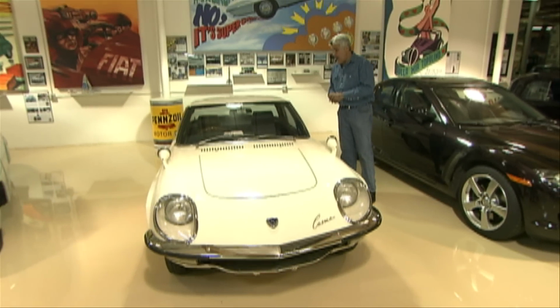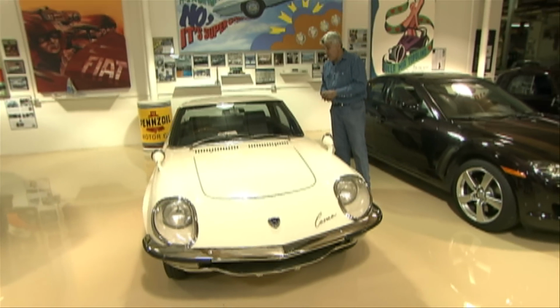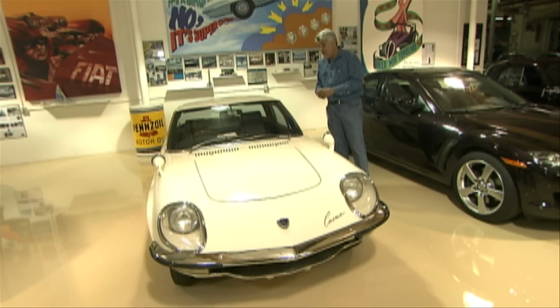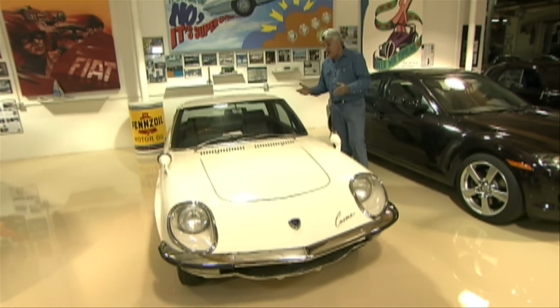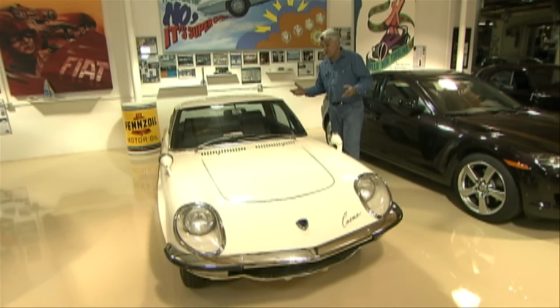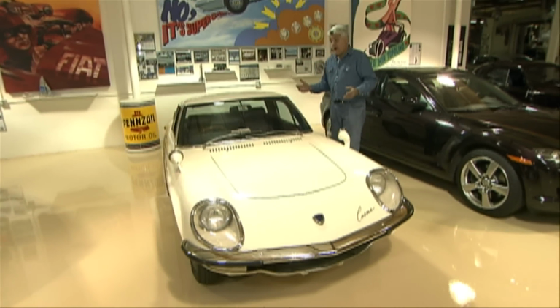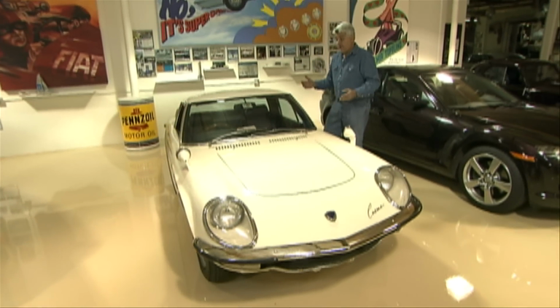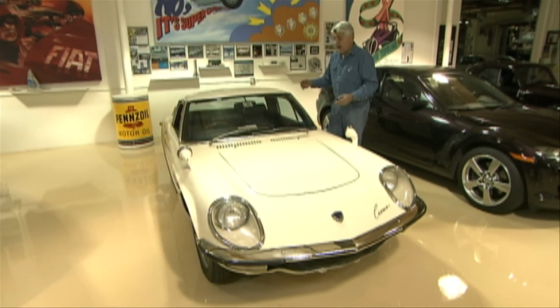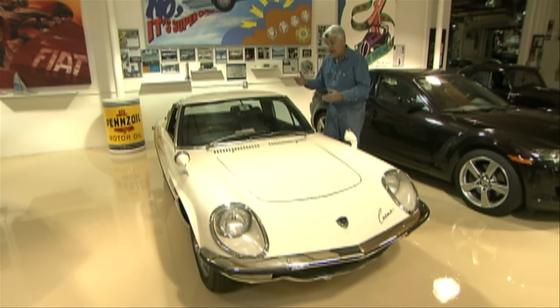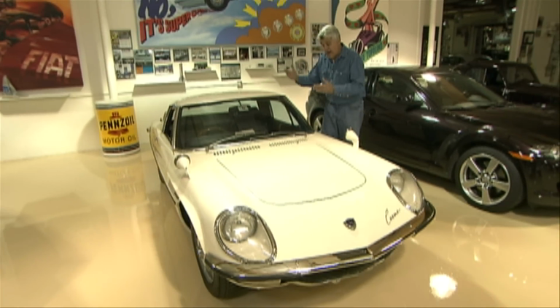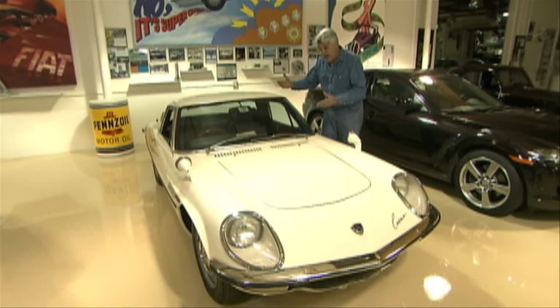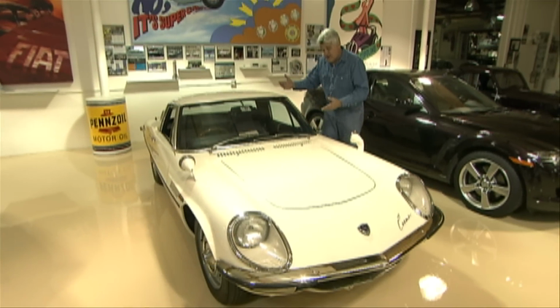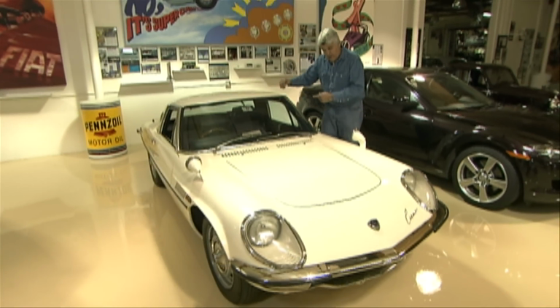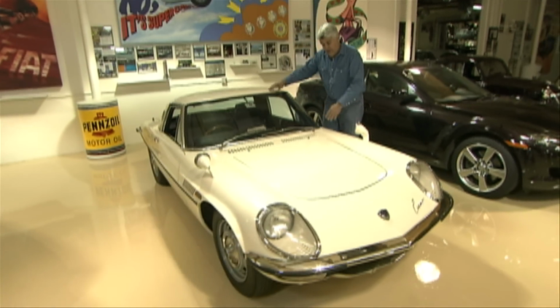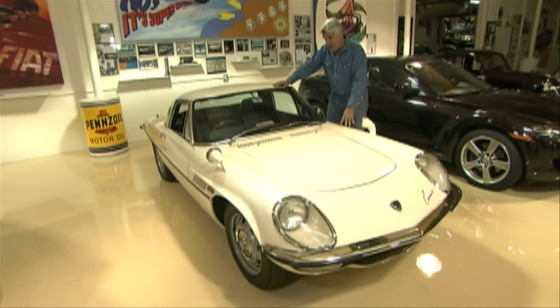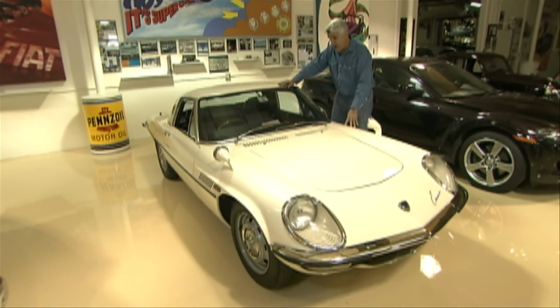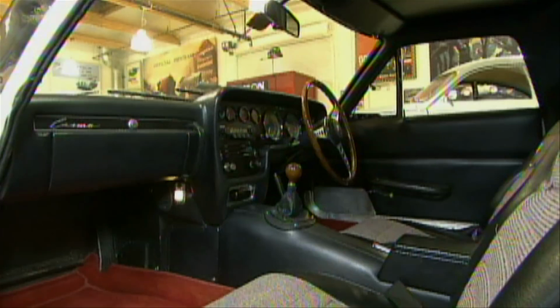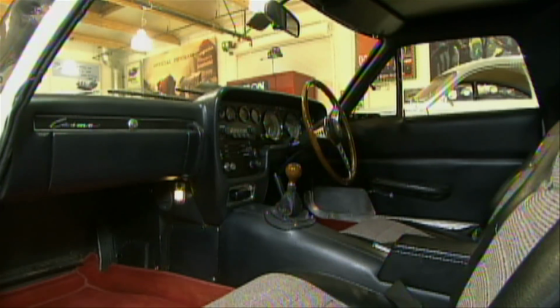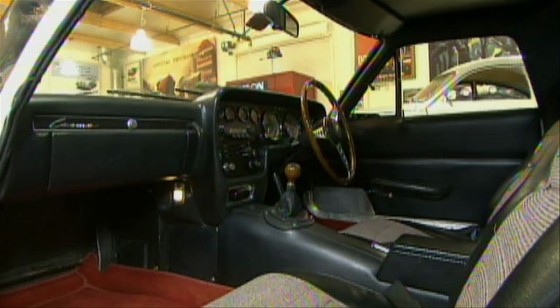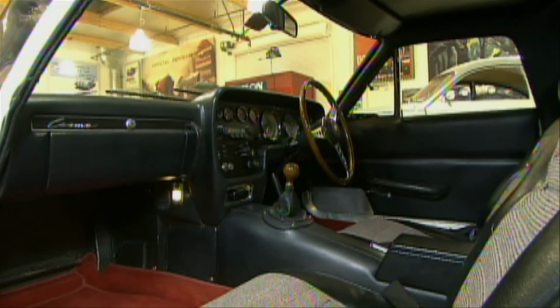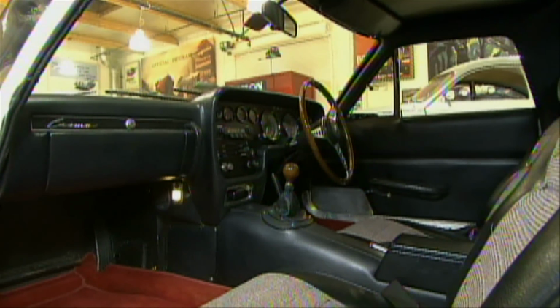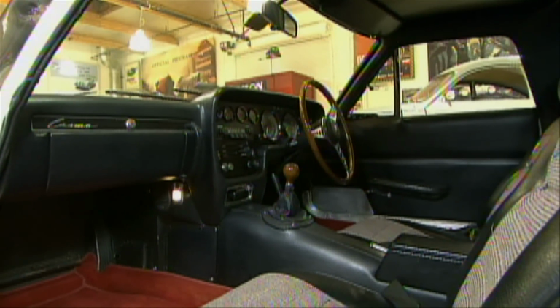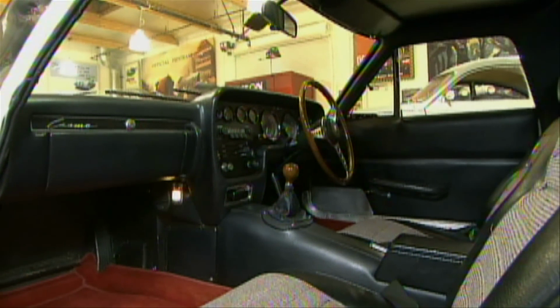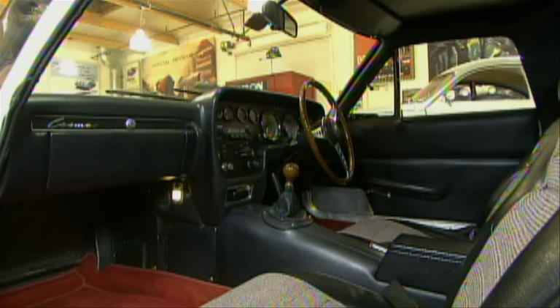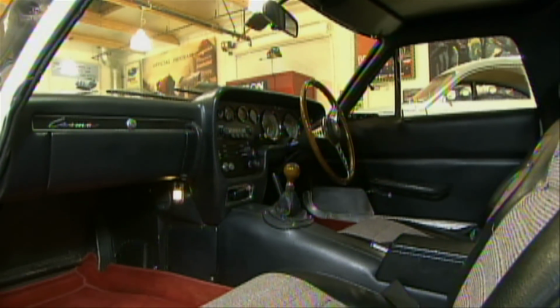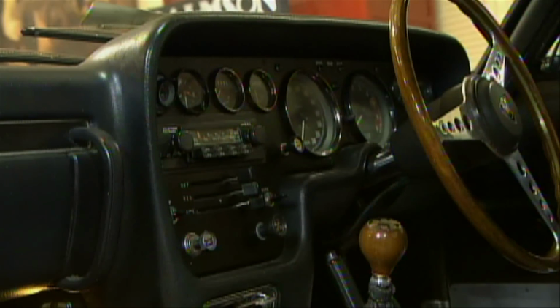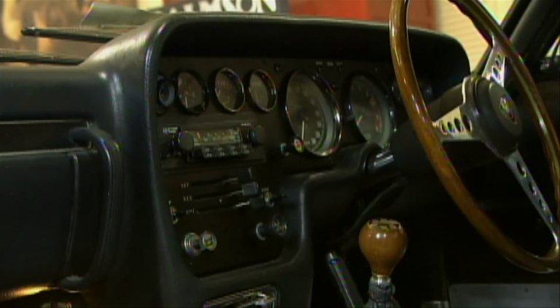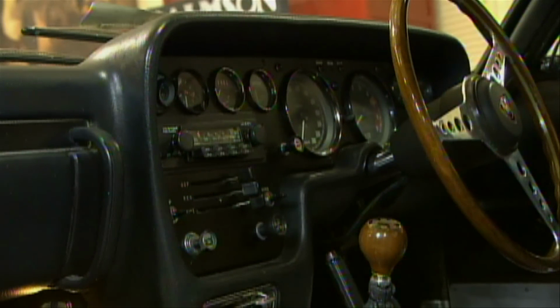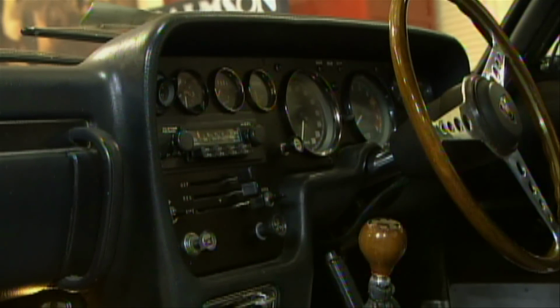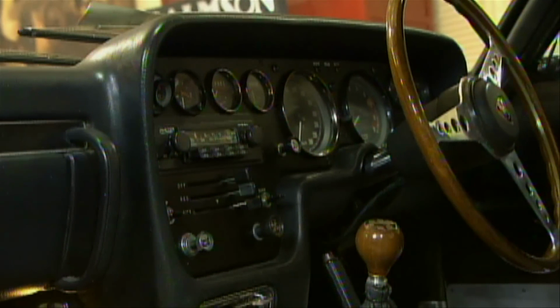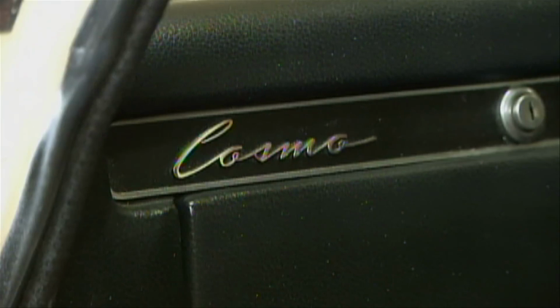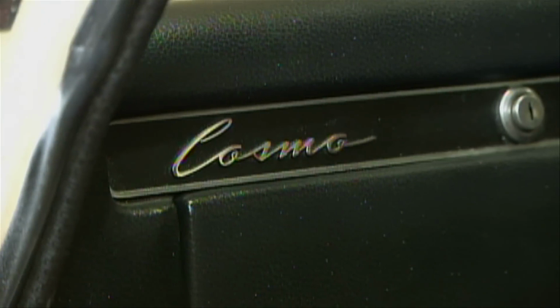It was a full luxury car at the time. It had air conditioning — although this one doesn't have it — adjustable seats, a full dashboard, all kinds of neat stuff. But let's take a look at the motor.